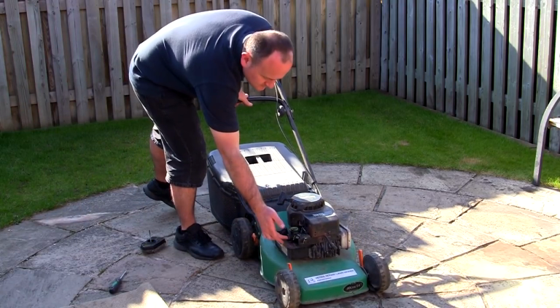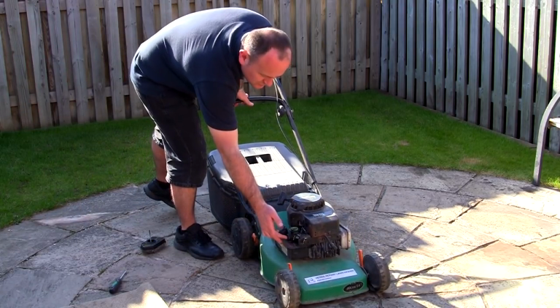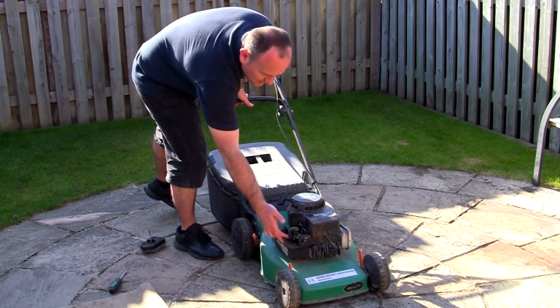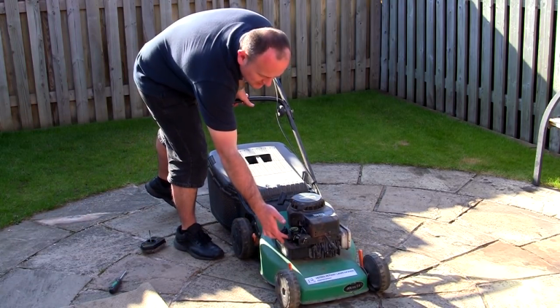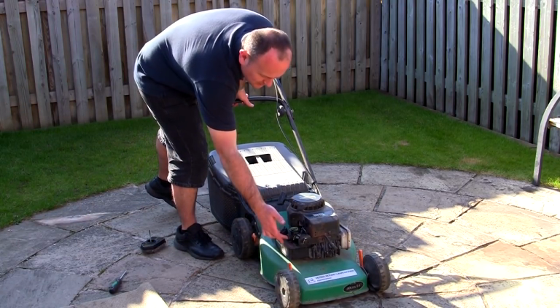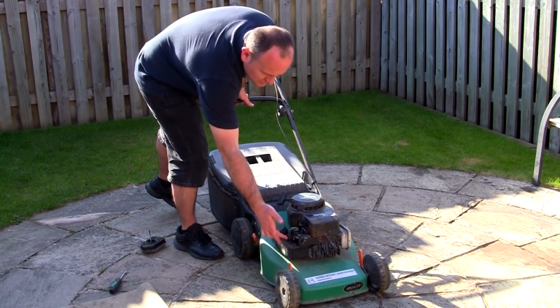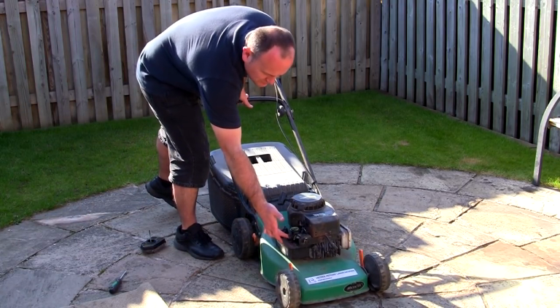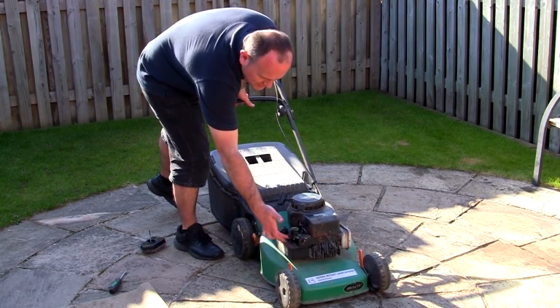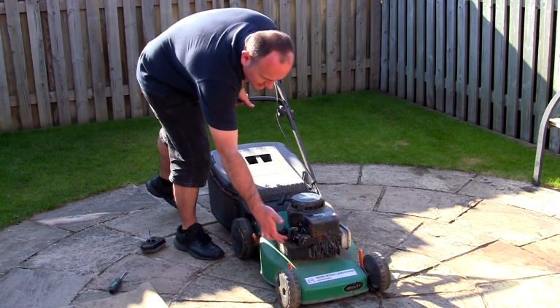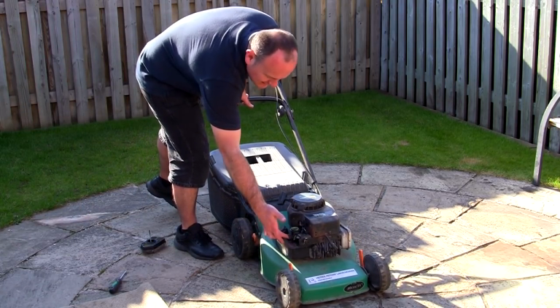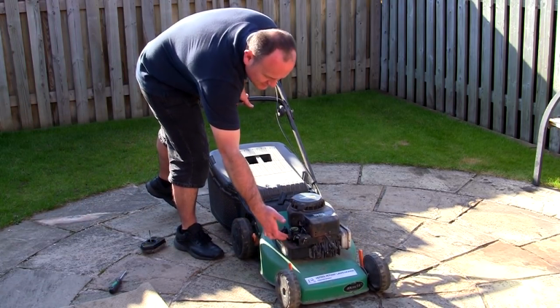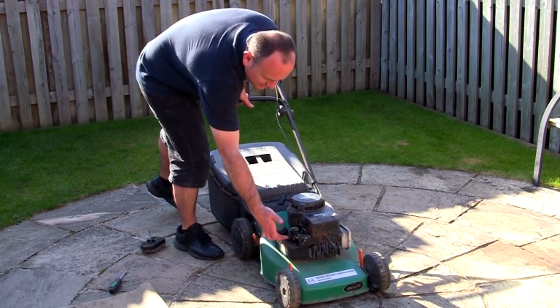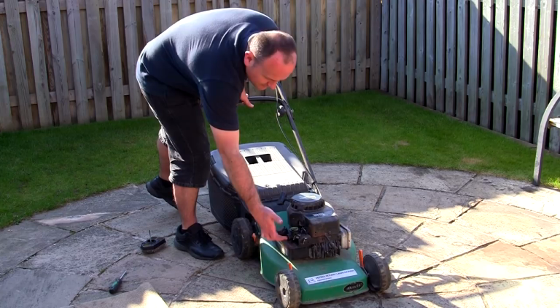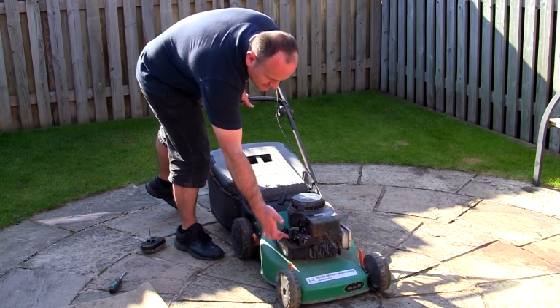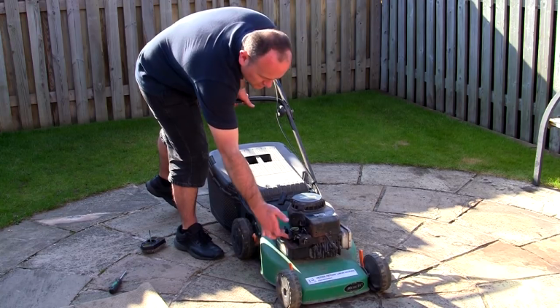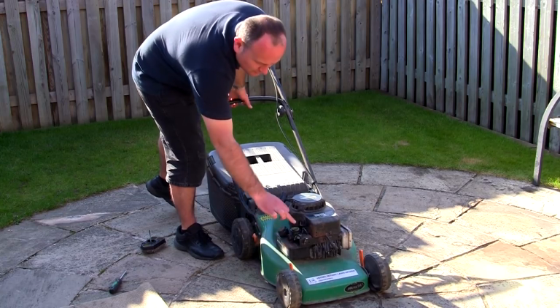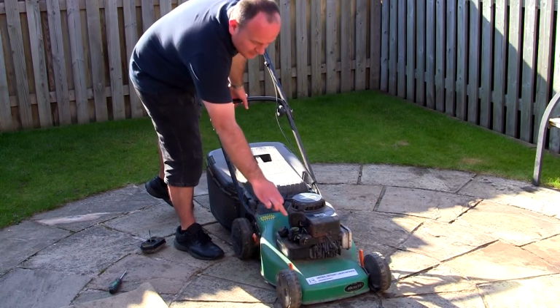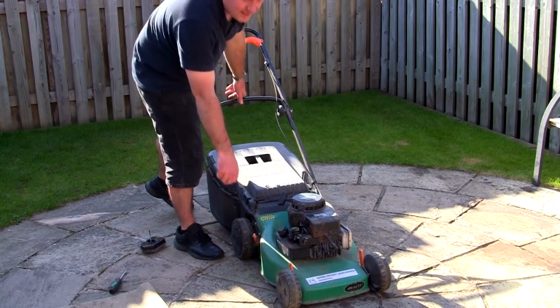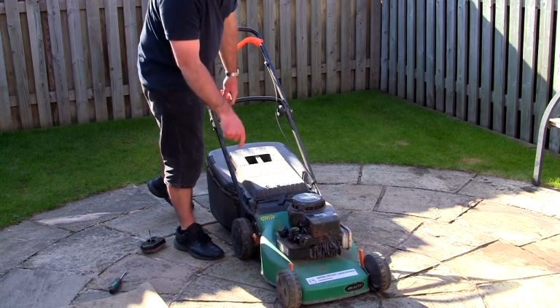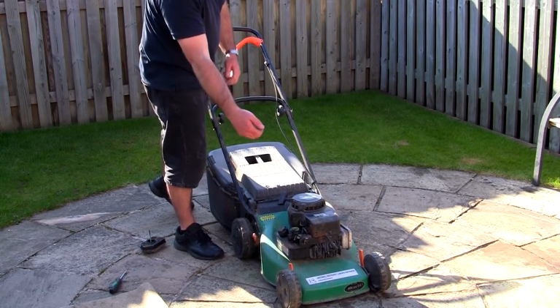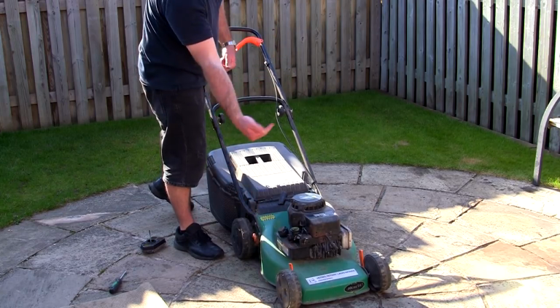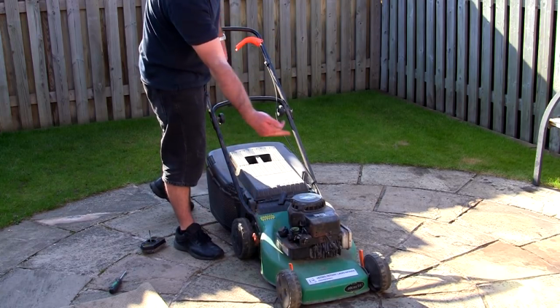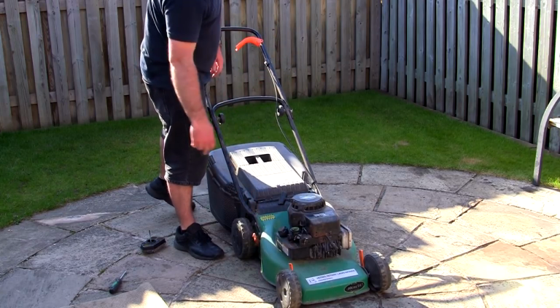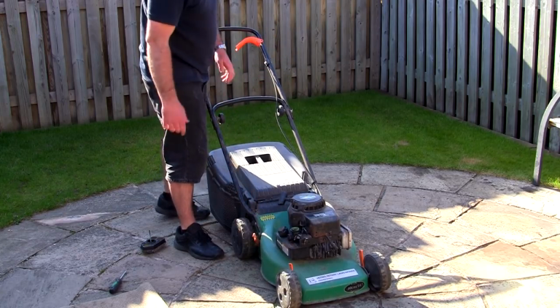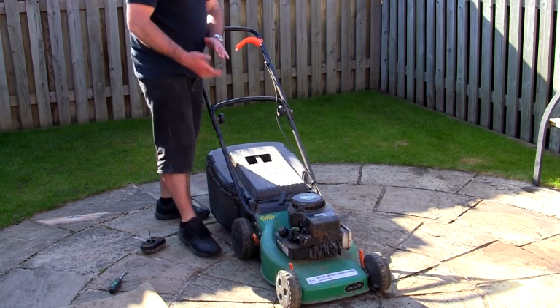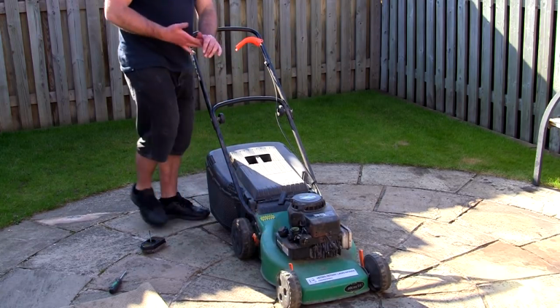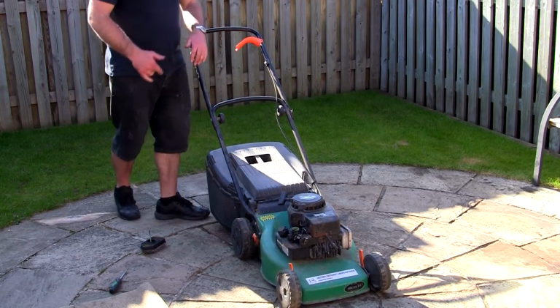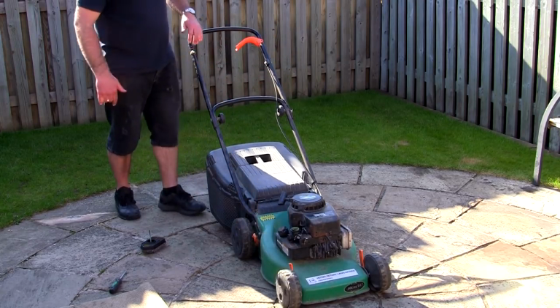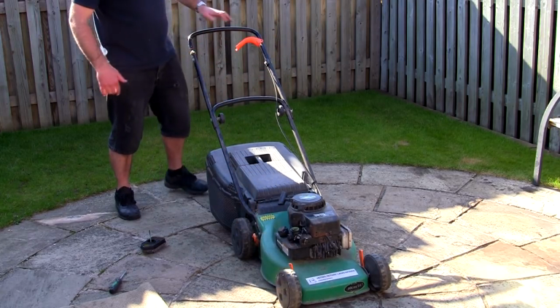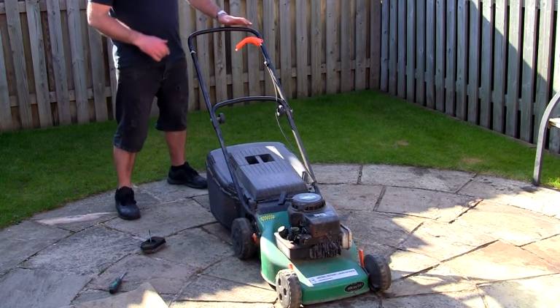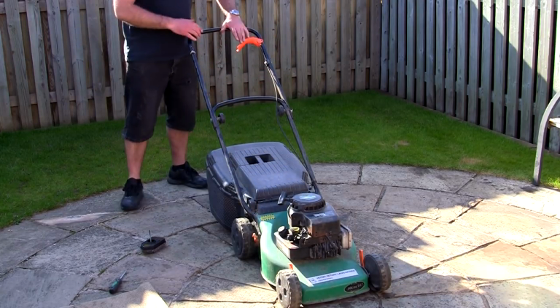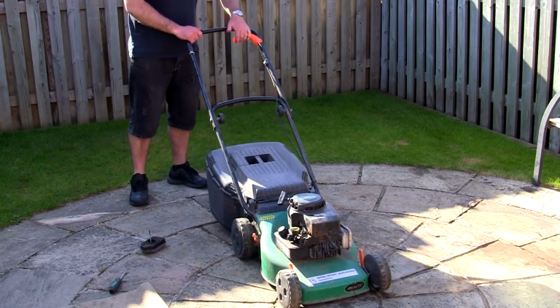Just a quick tip for anyone who's new to the channel — if you take the air filter box off, you can actually see in there if the primer's working, if it's actually going across.